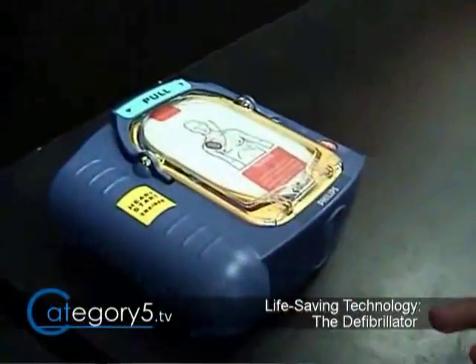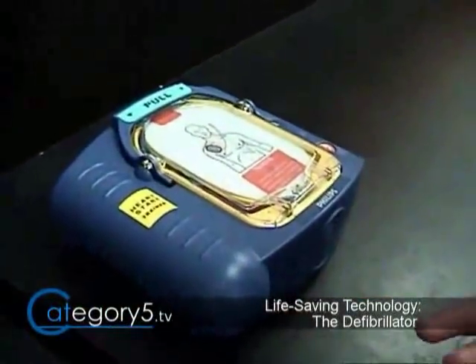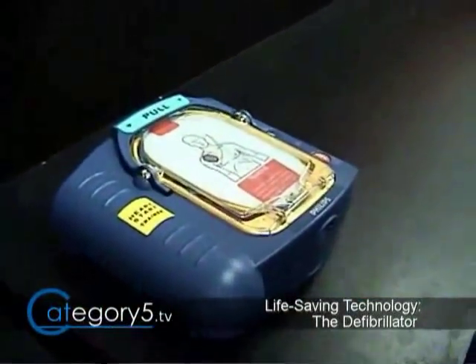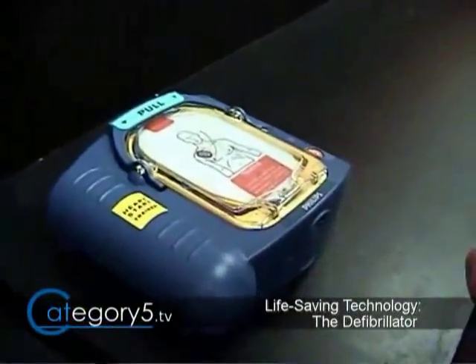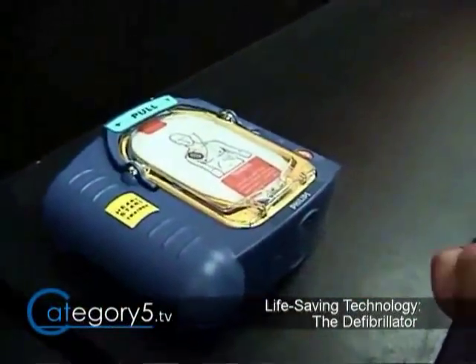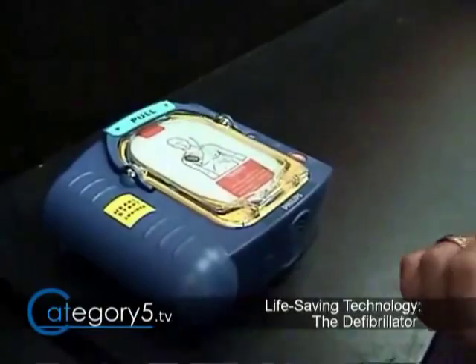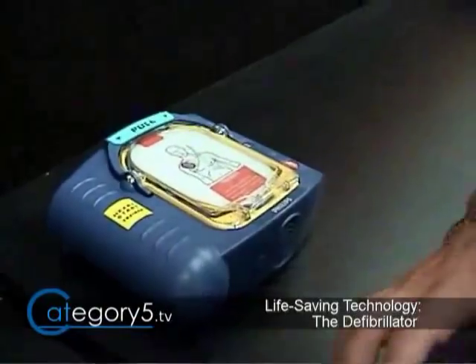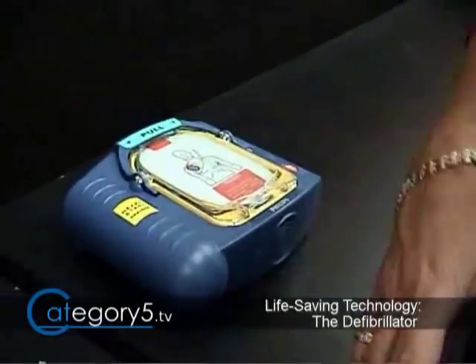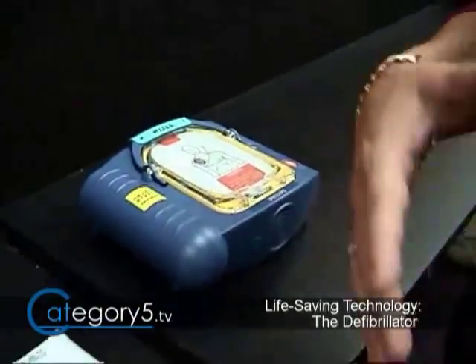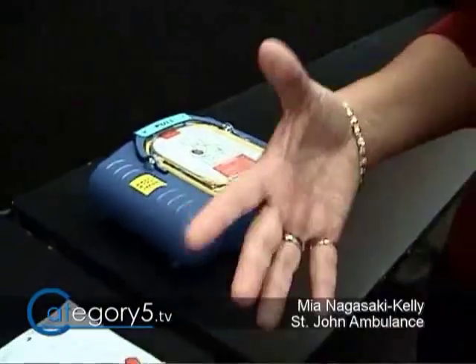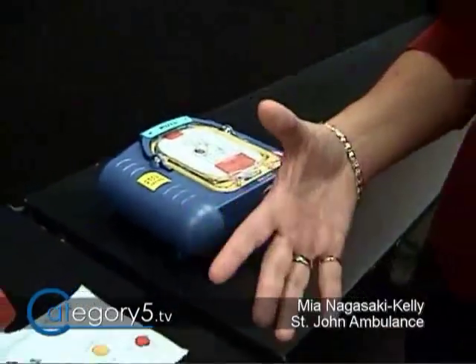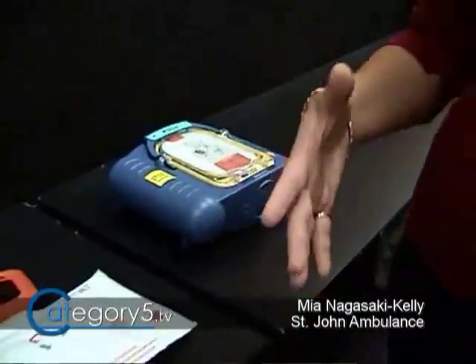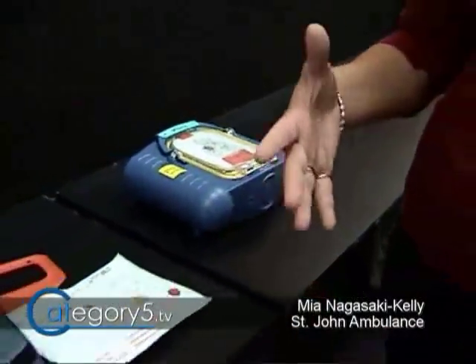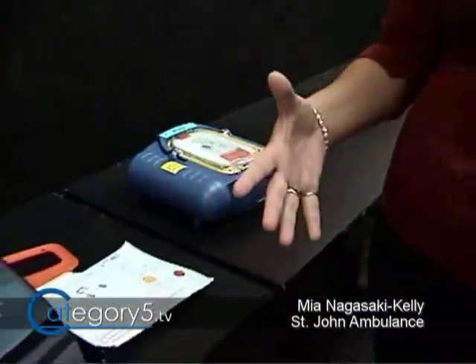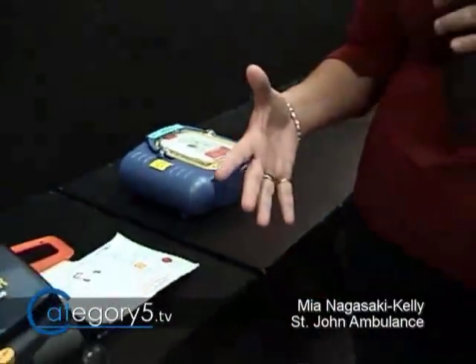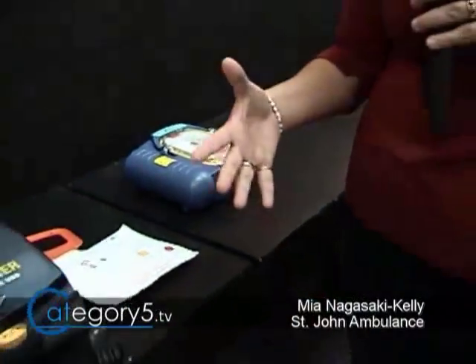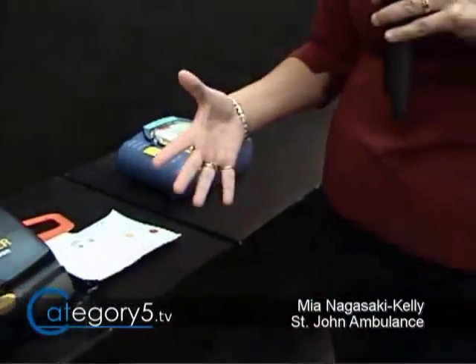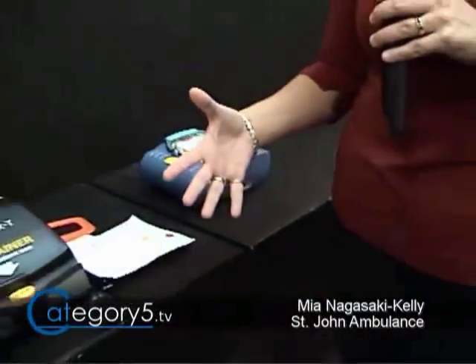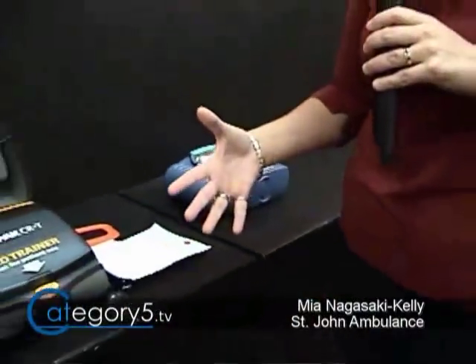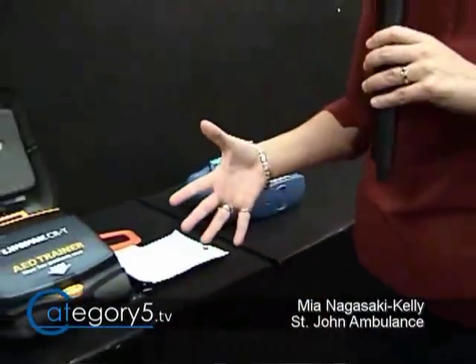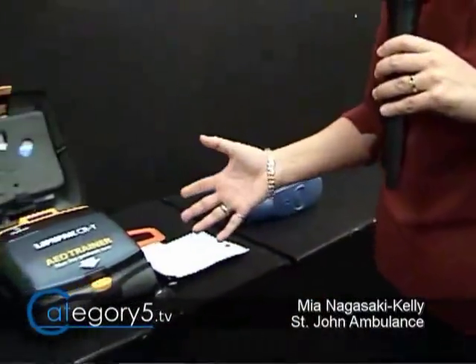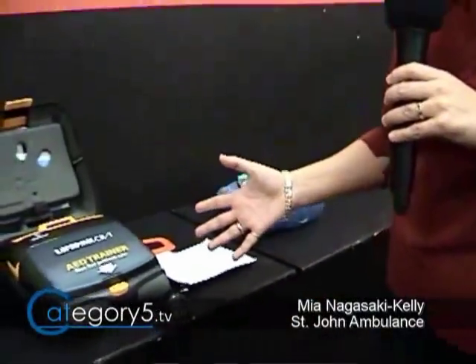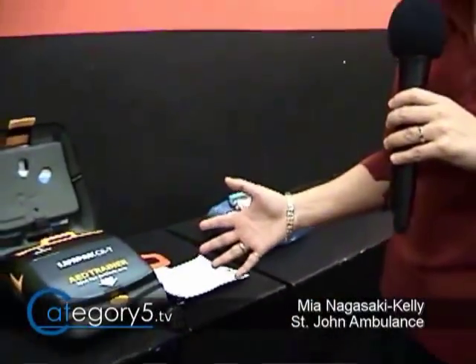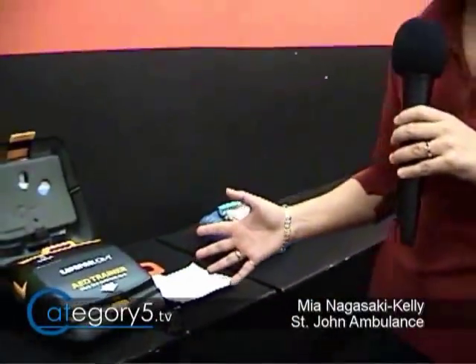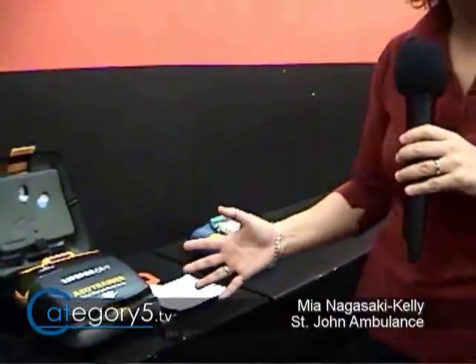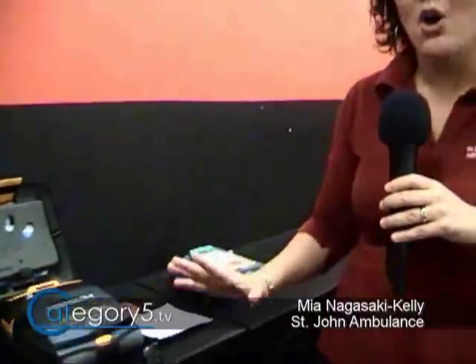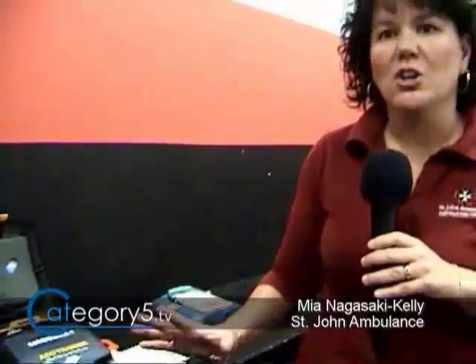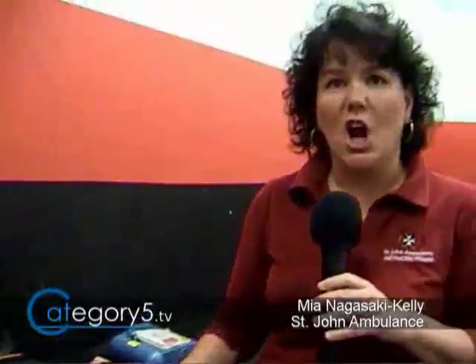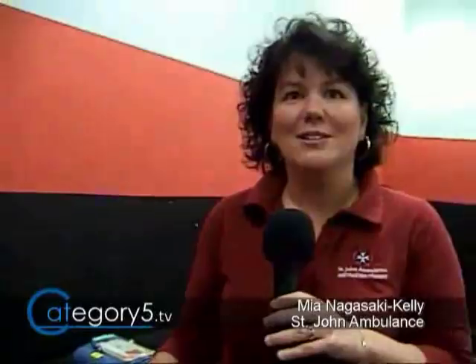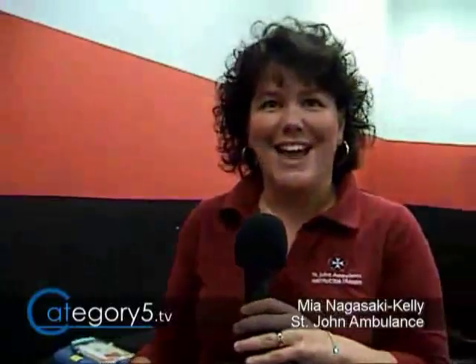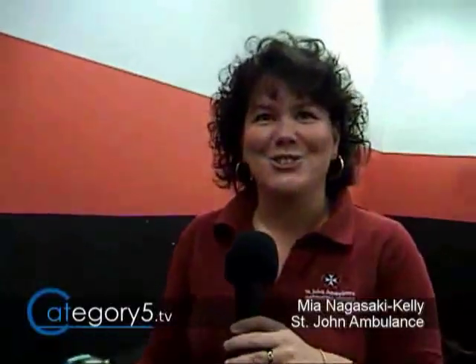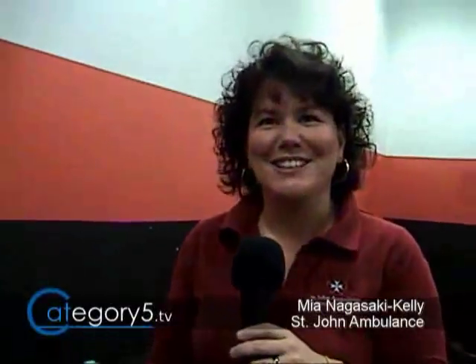Each machine is a little bit different. Turn it on, follow the prompts, and you're good to go. They all shock the casualty.